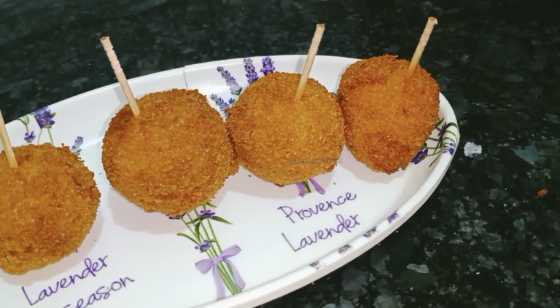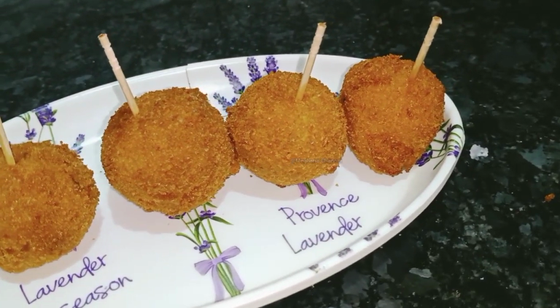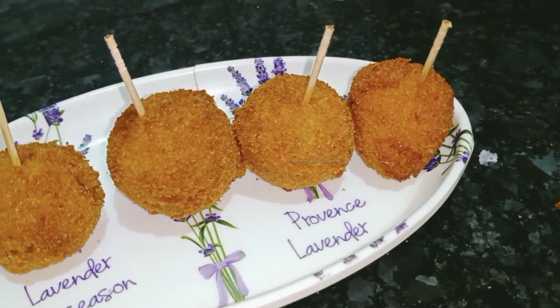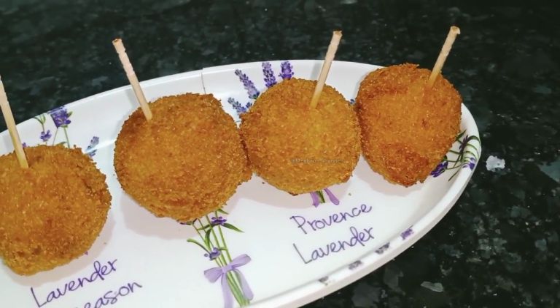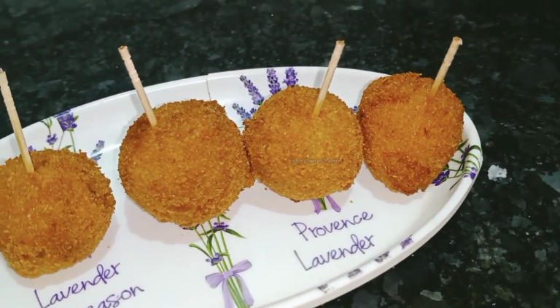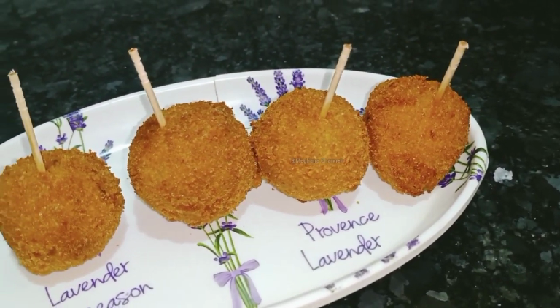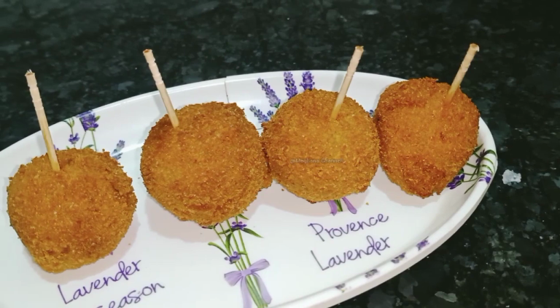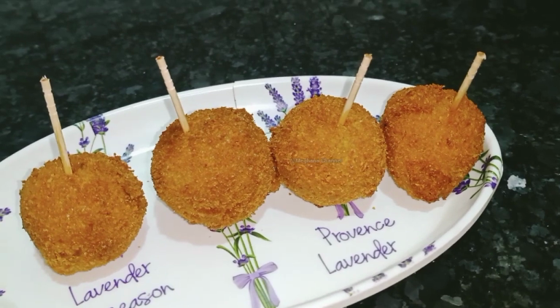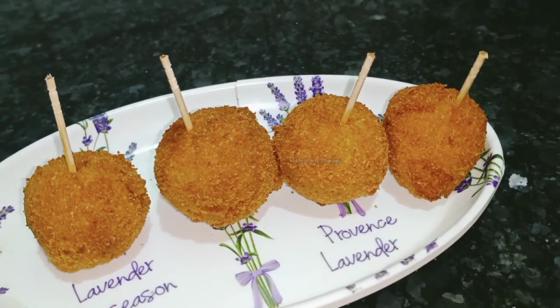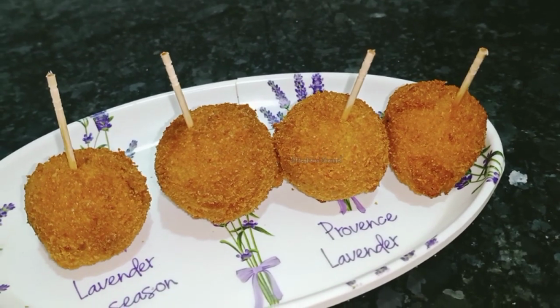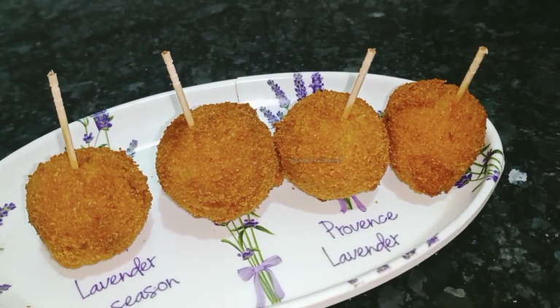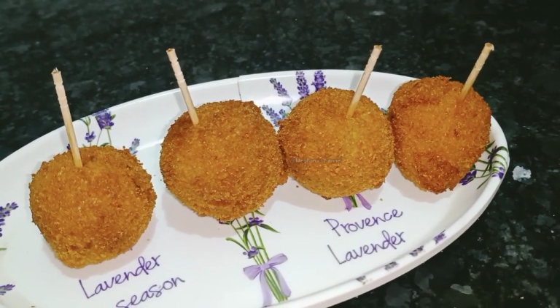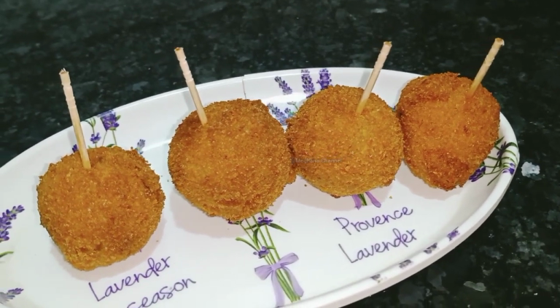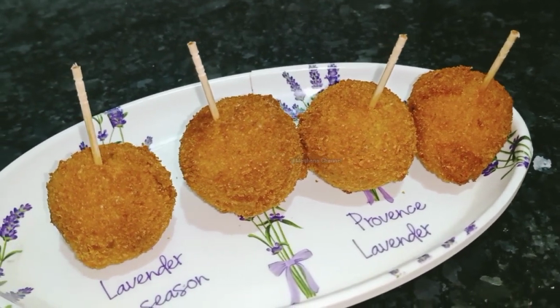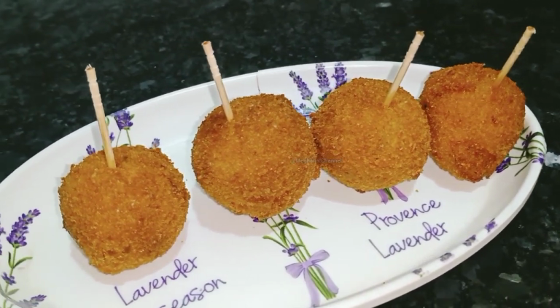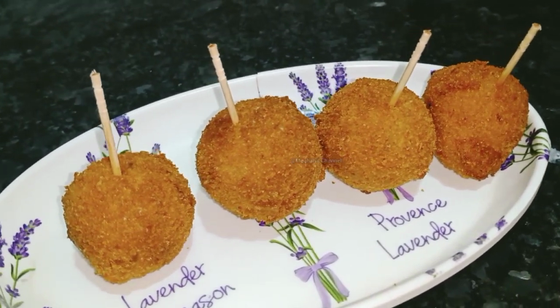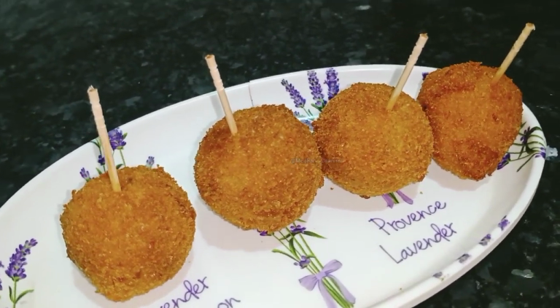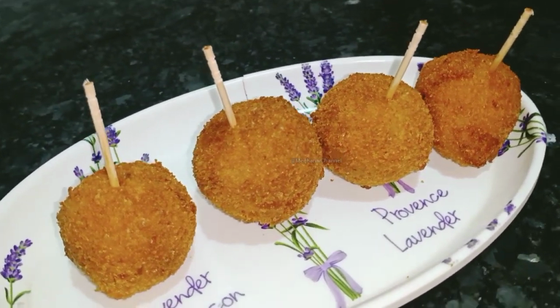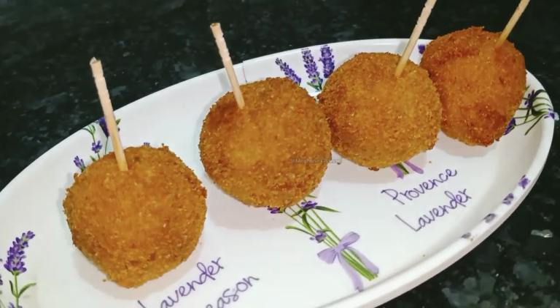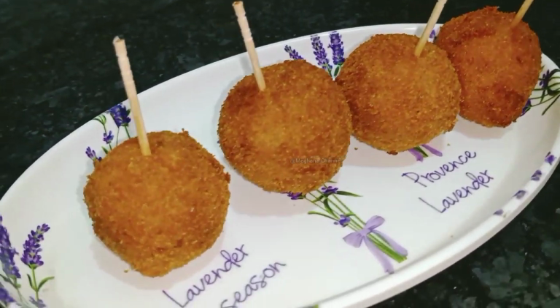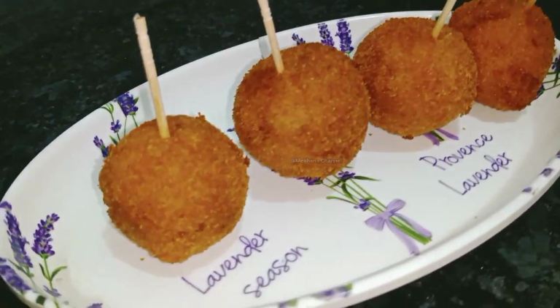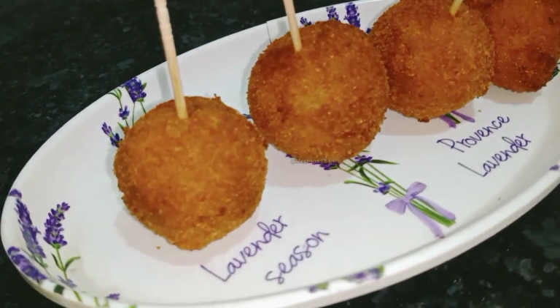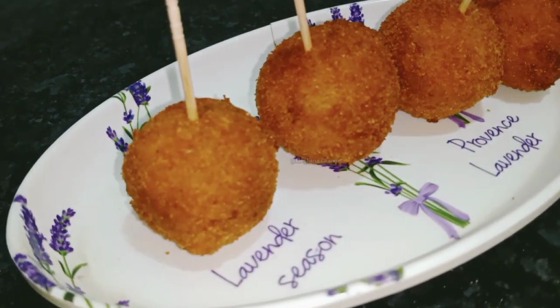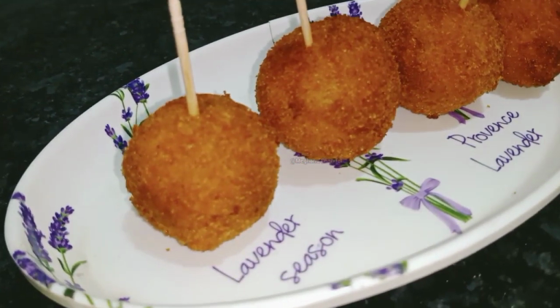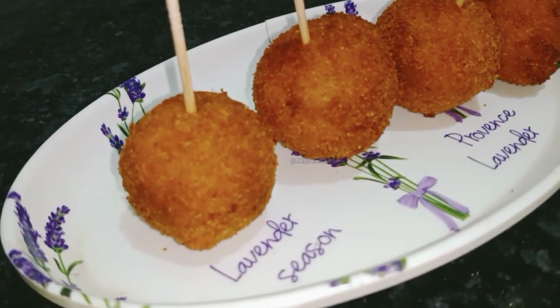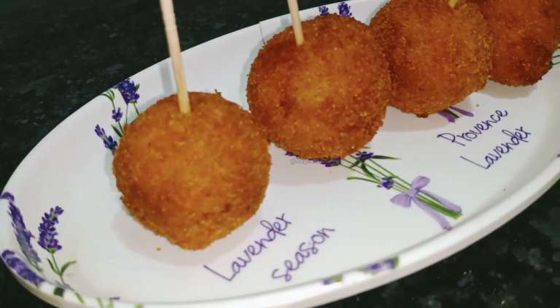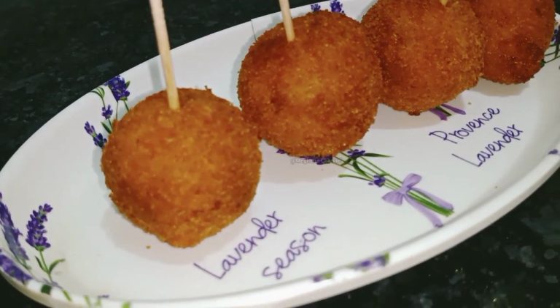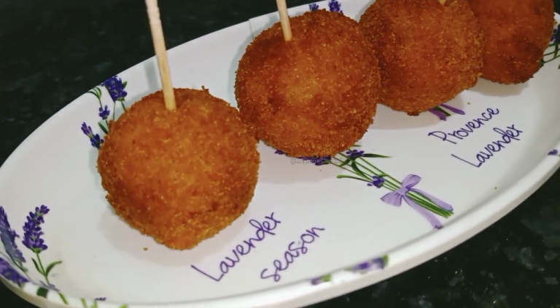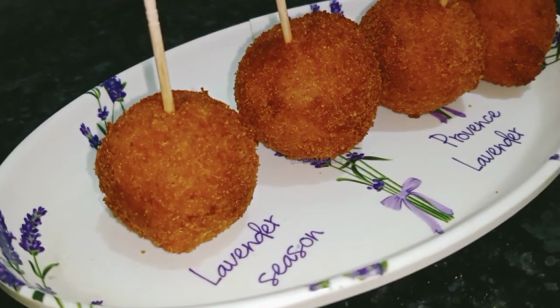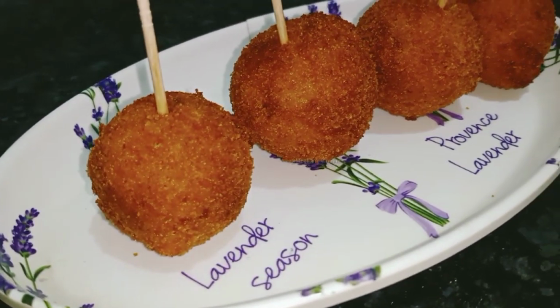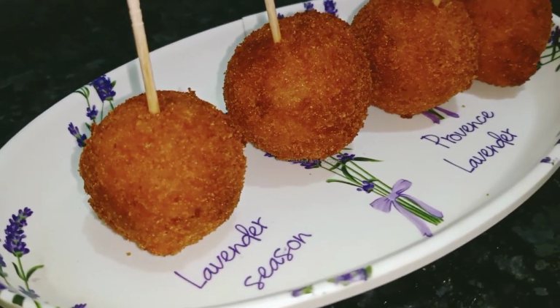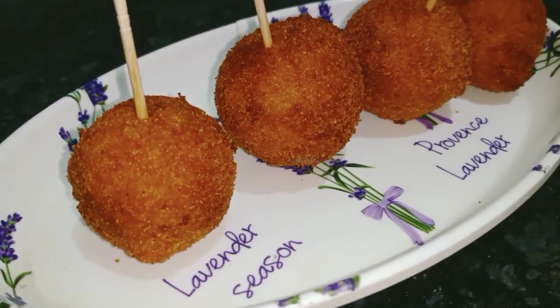My favorite dish is Lally Pop. This is our first dish. This dish is a good dish.